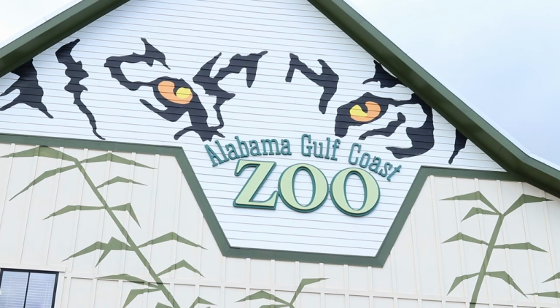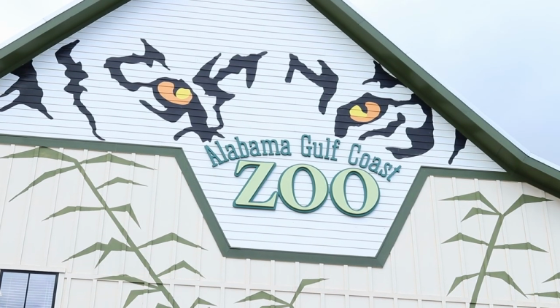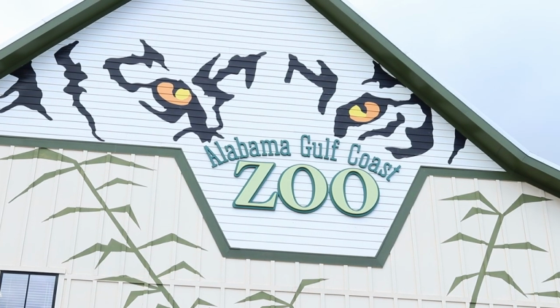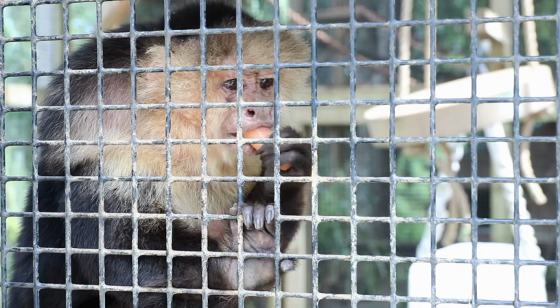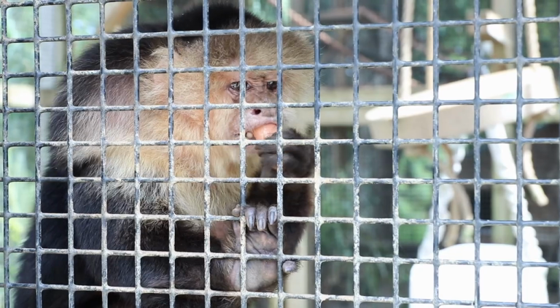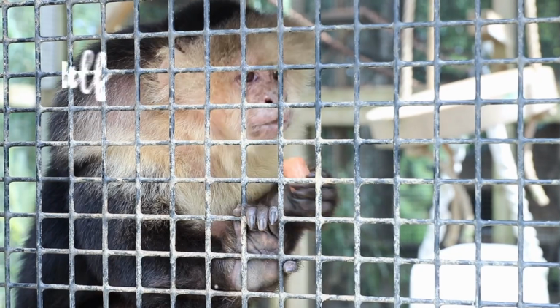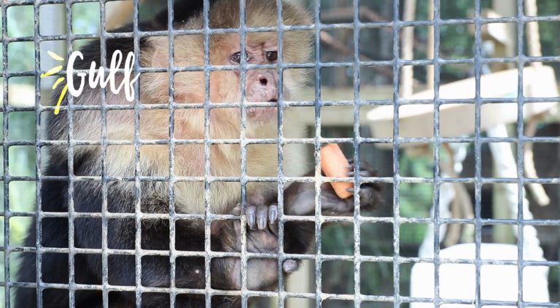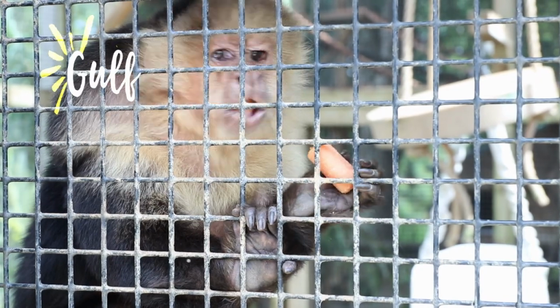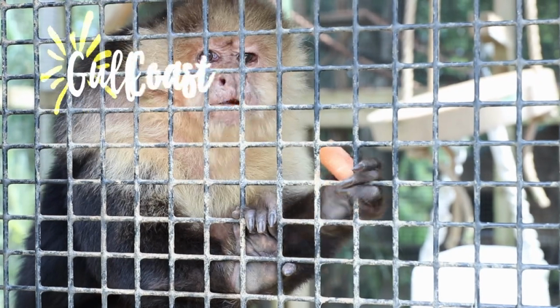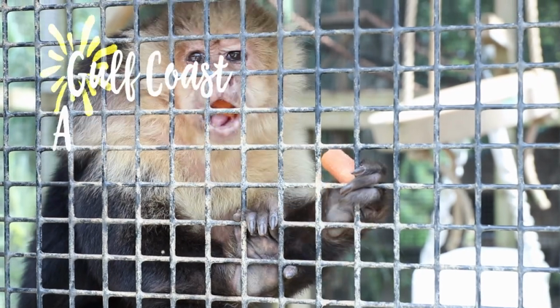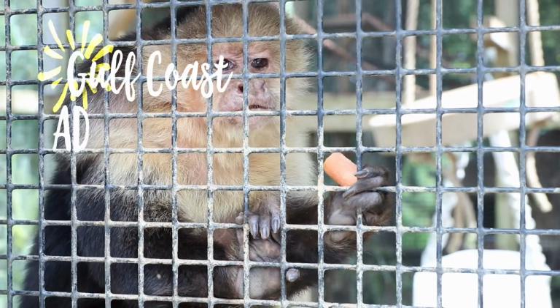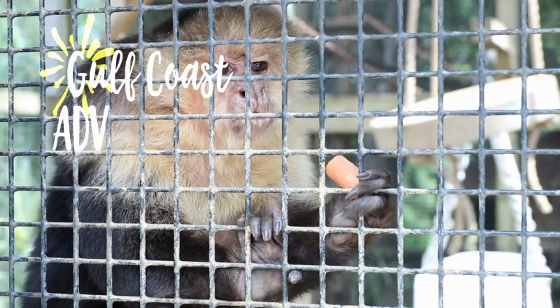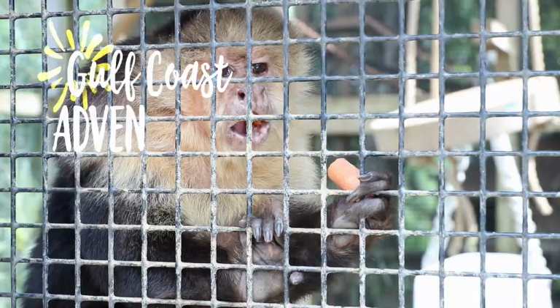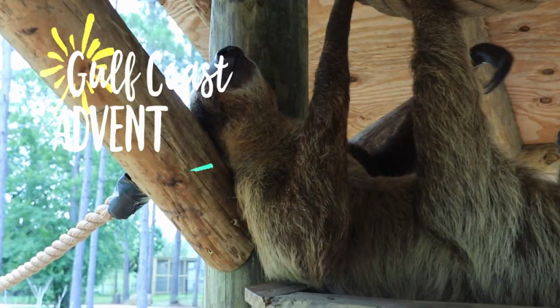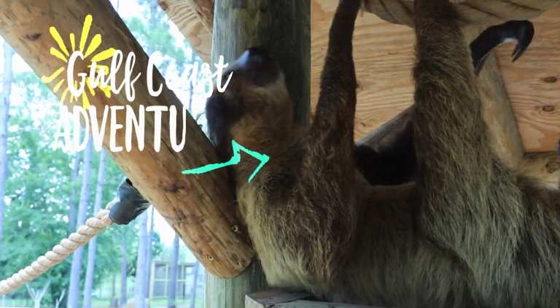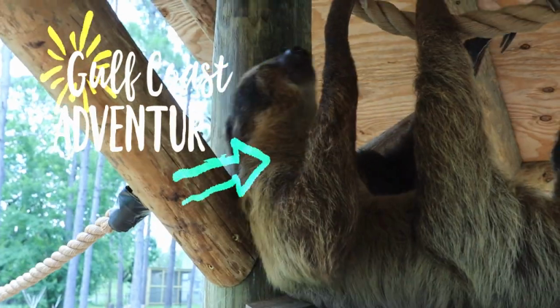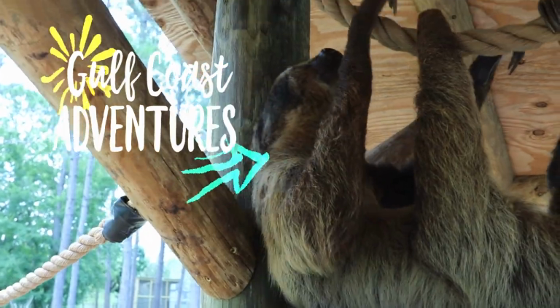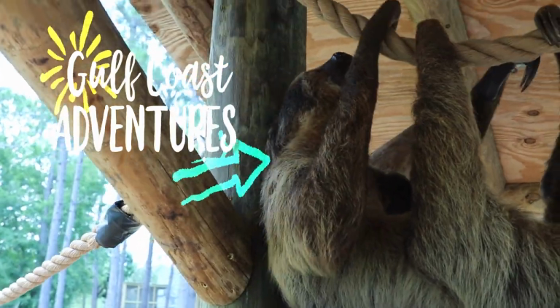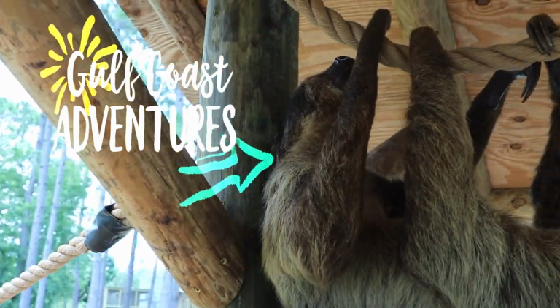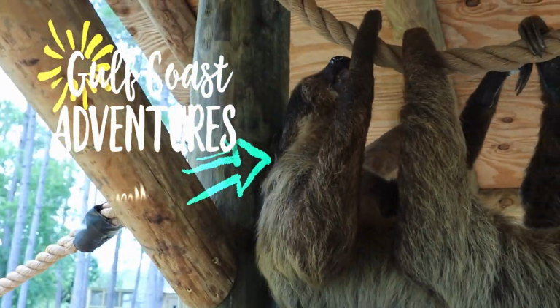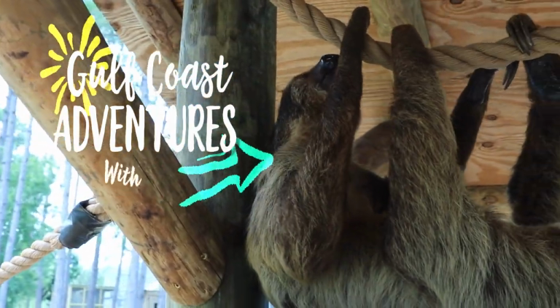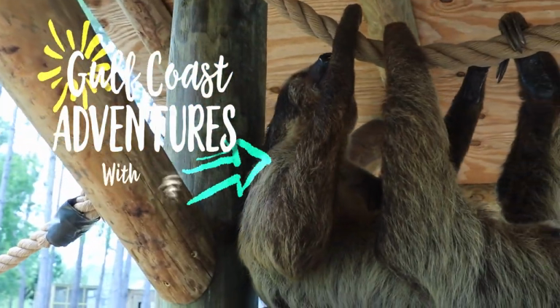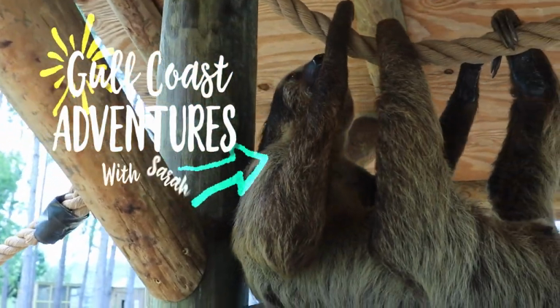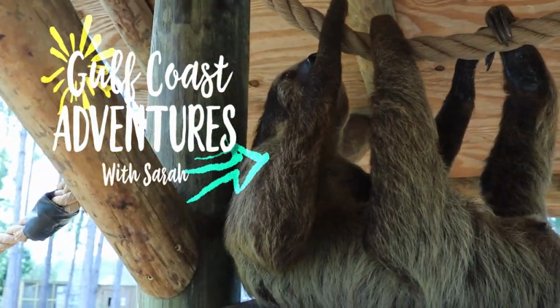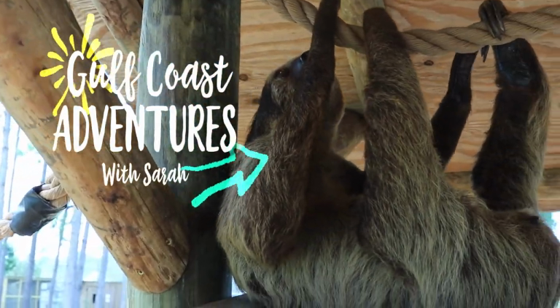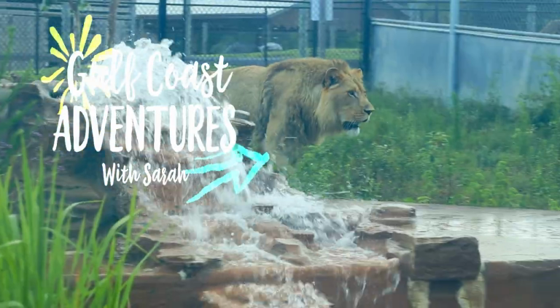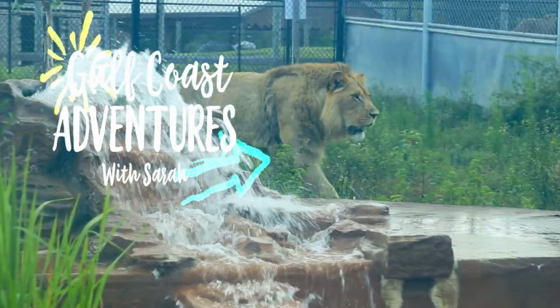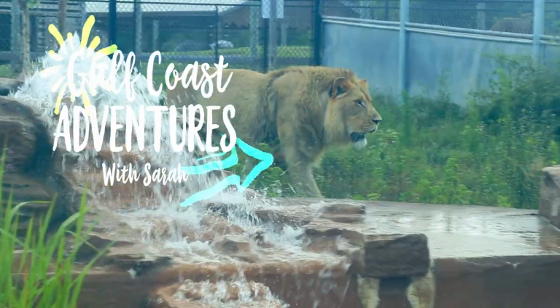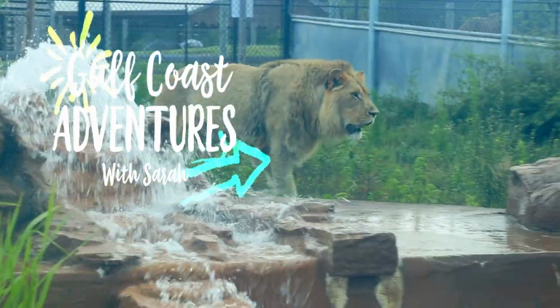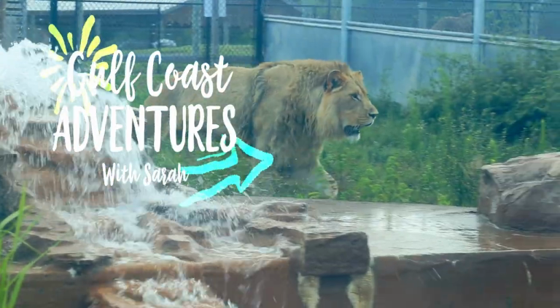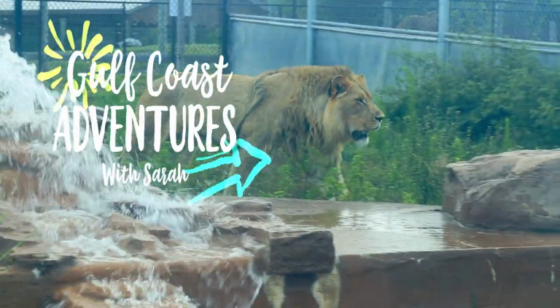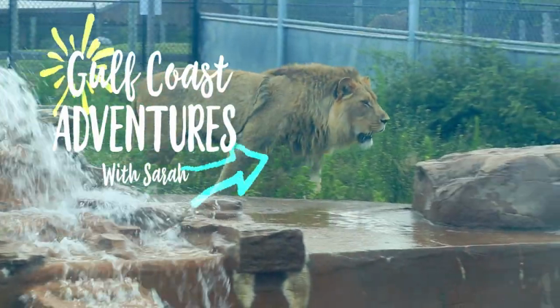Hi guys, I'm Sarah with the Karib Resort and we're here at the Alabama Gulf Coast Zoo for another coastal adventure.